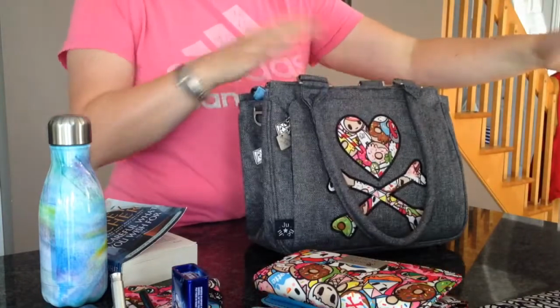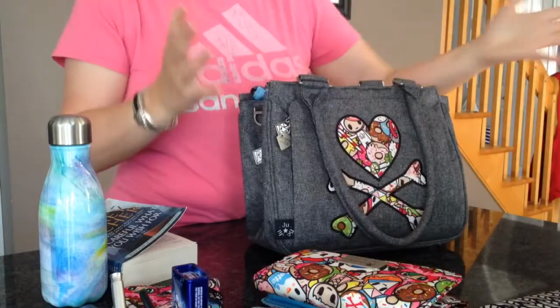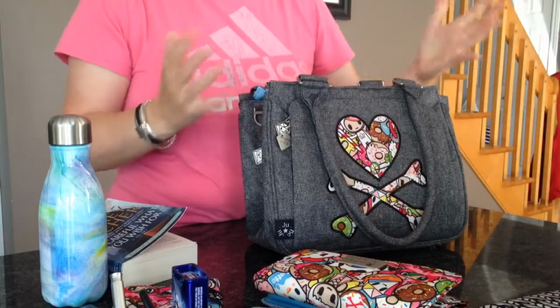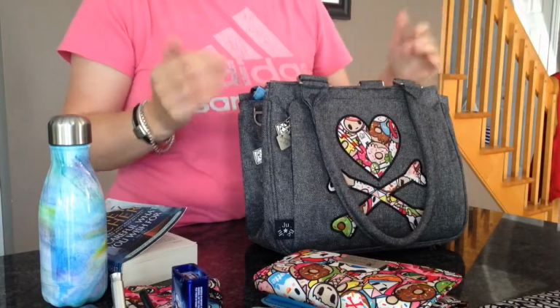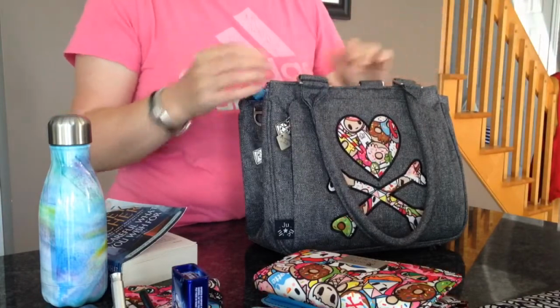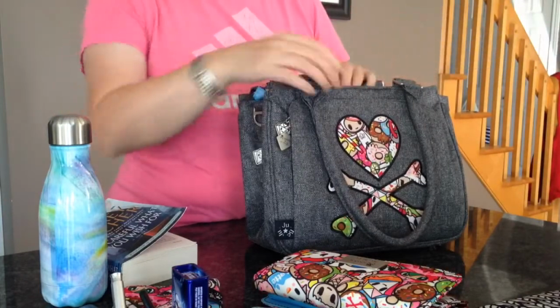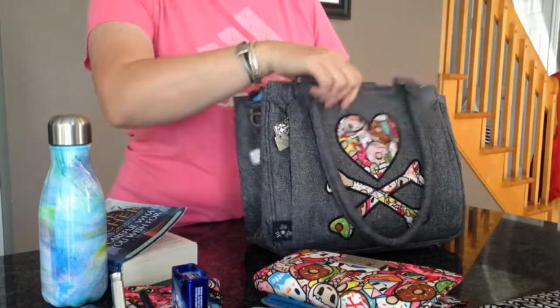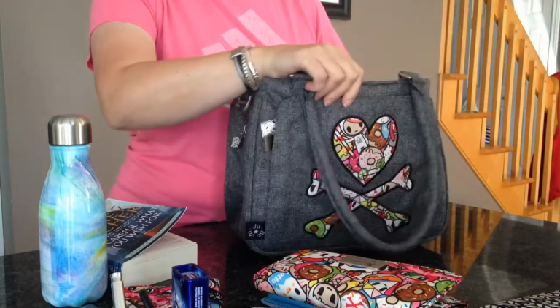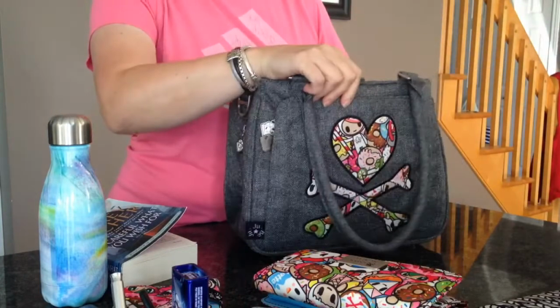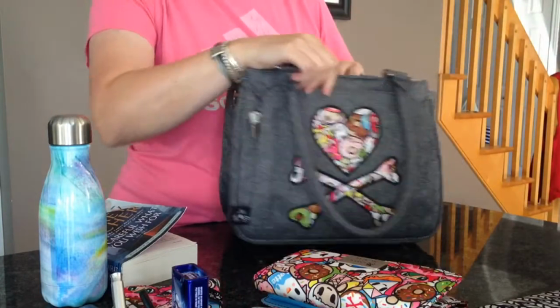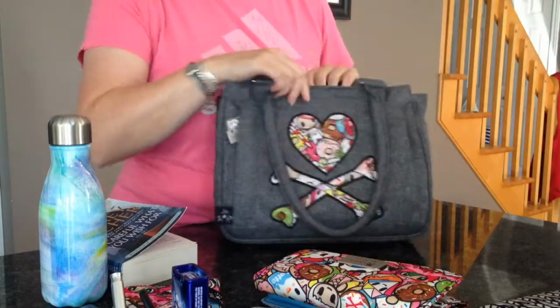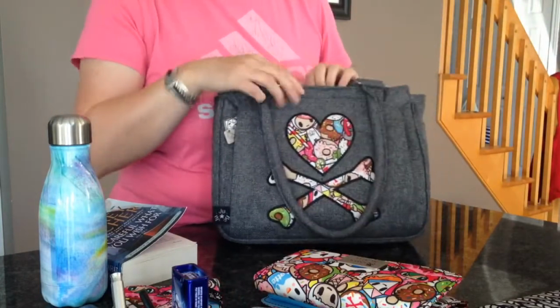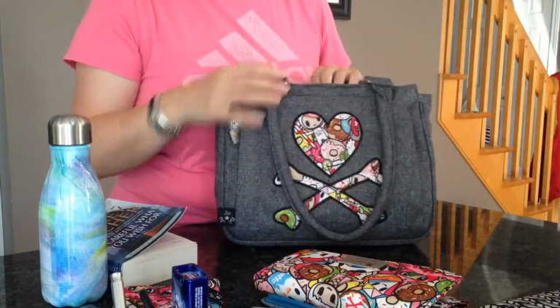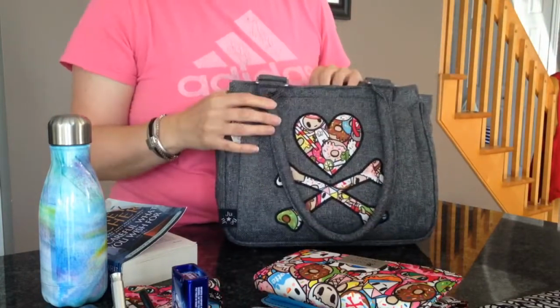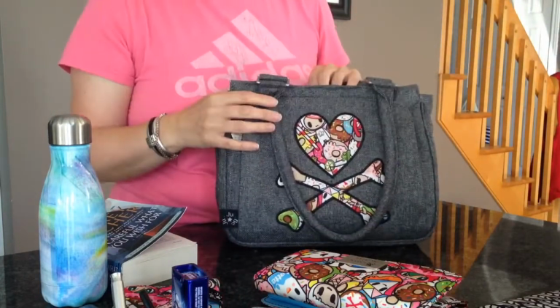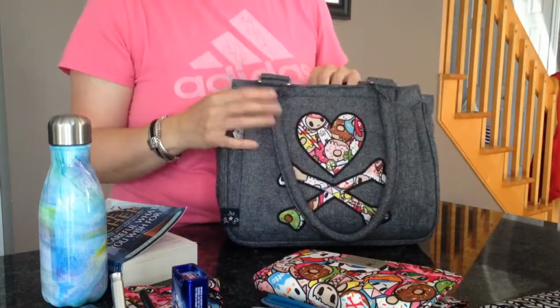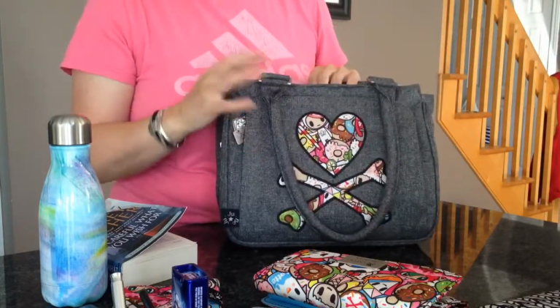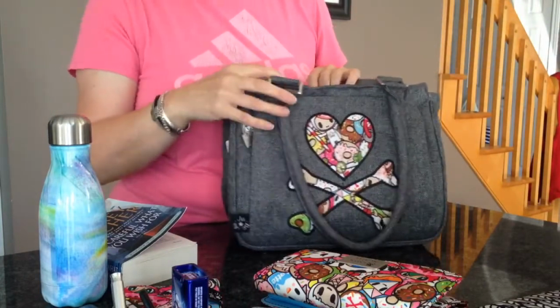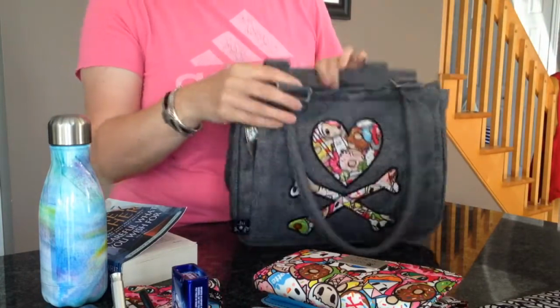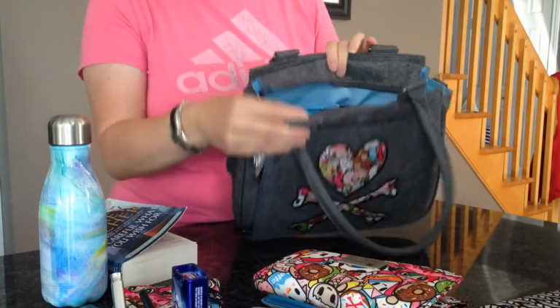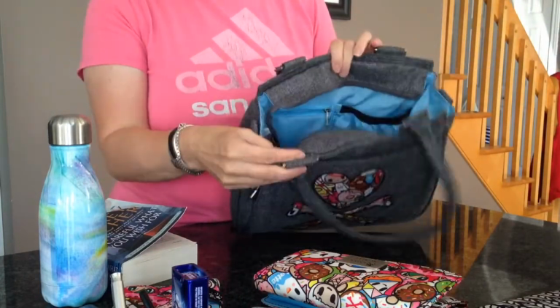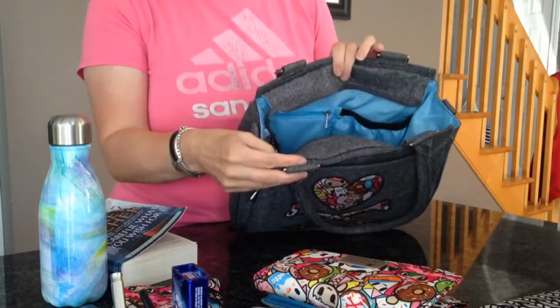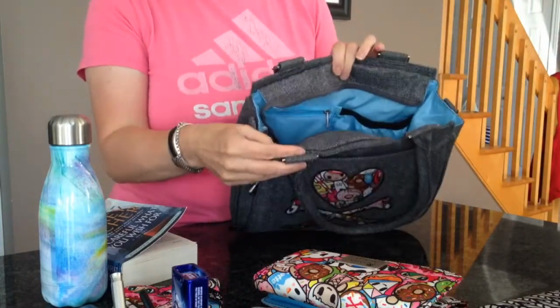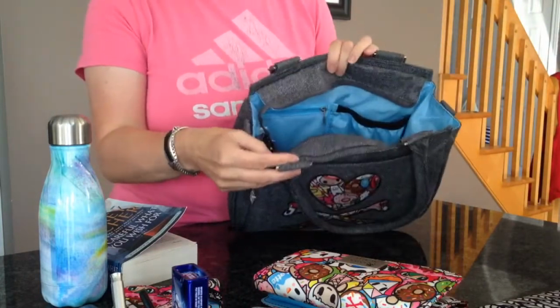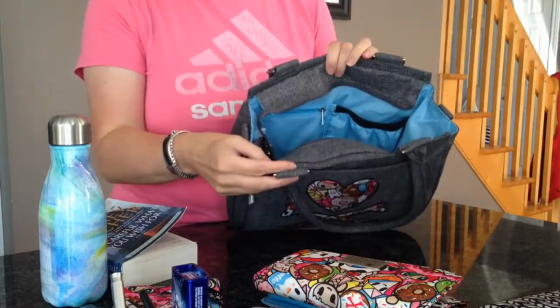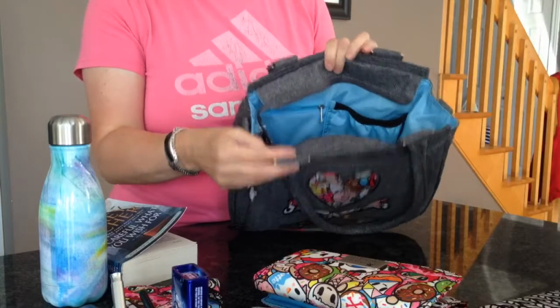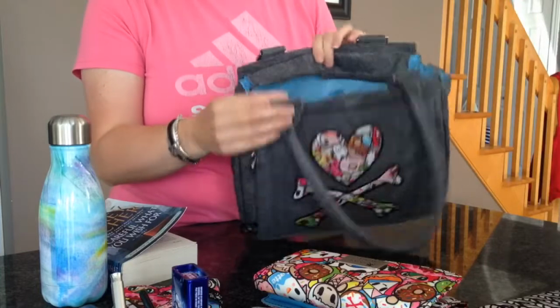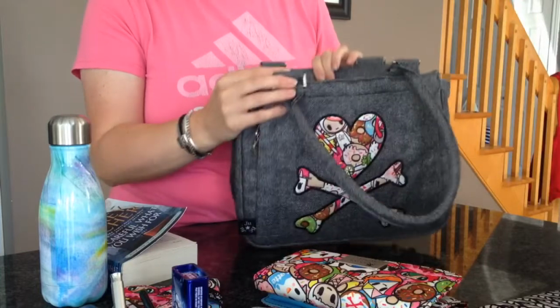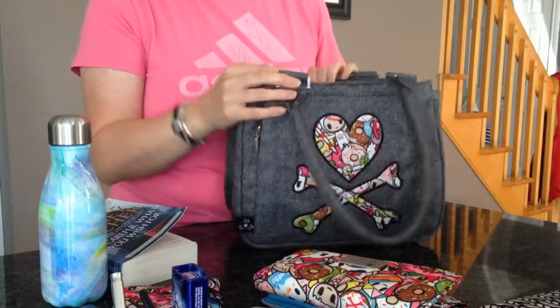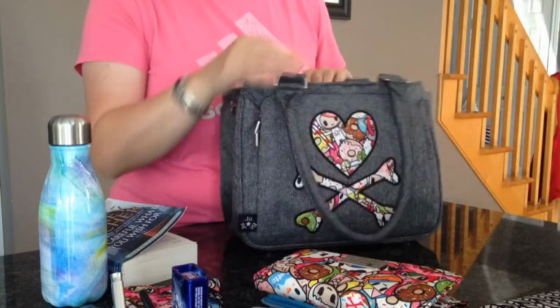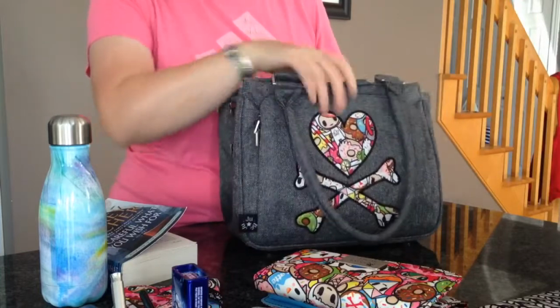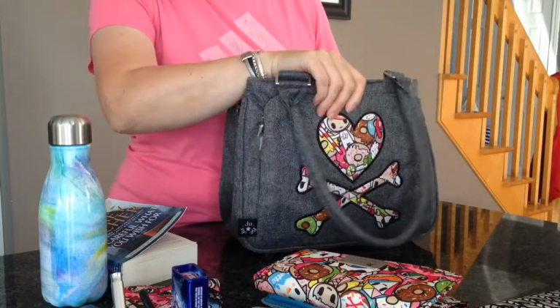And in this pocket I just have my Be Rich wallet. So that's pretty much all I would carry around with me just for myself. I'm going to go ahead and see what I can fit into the Sassy.